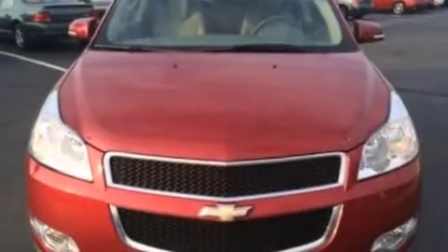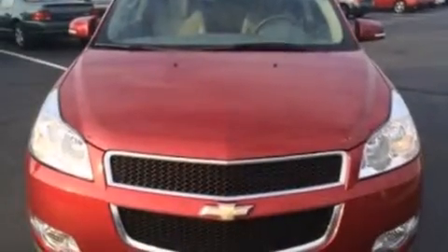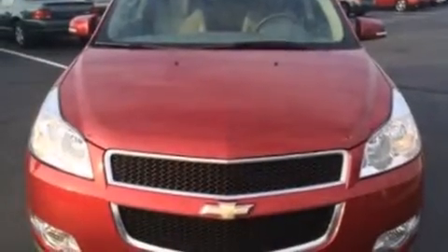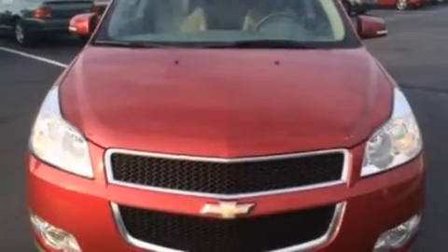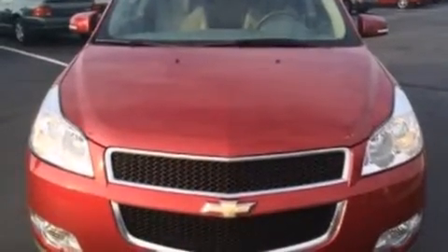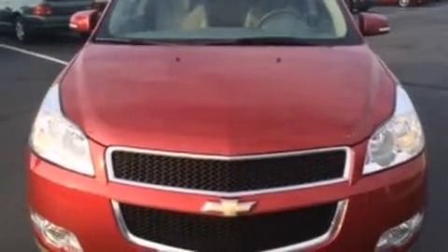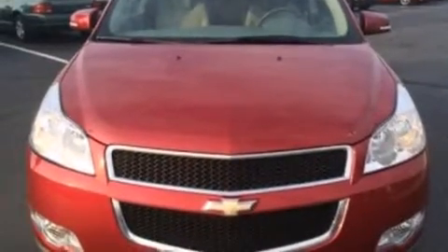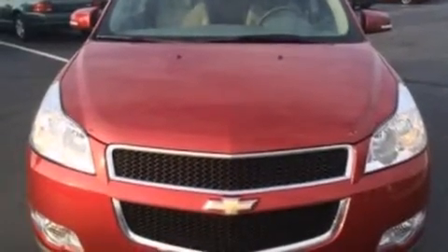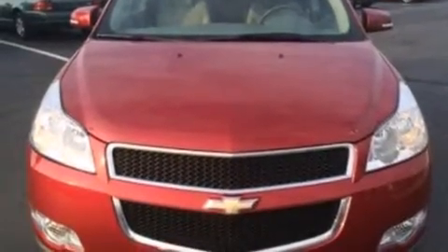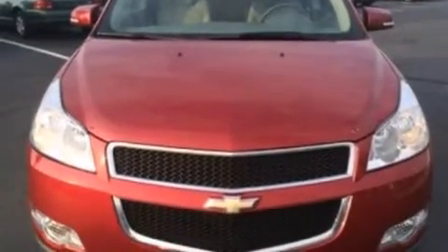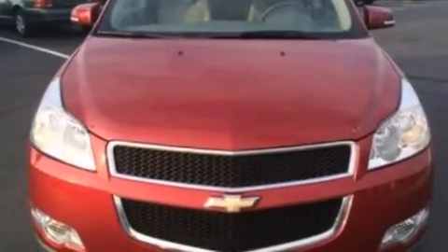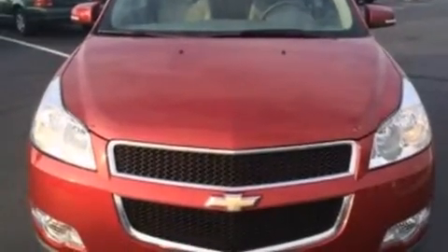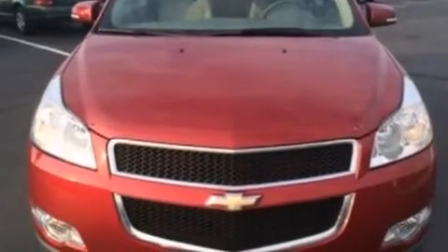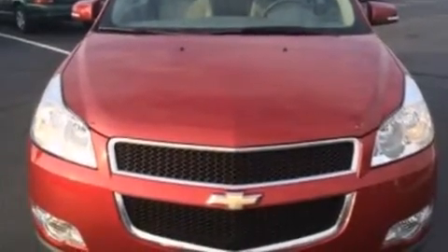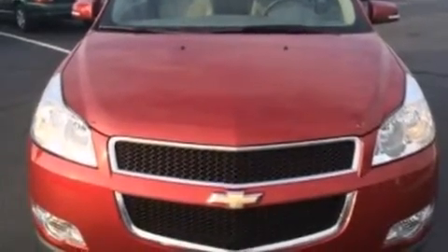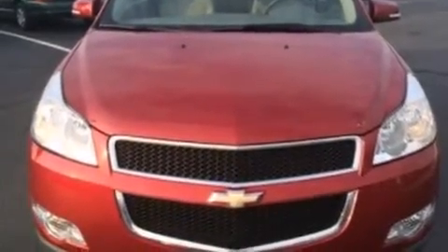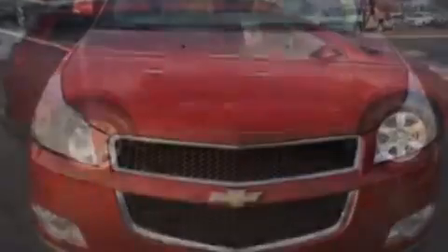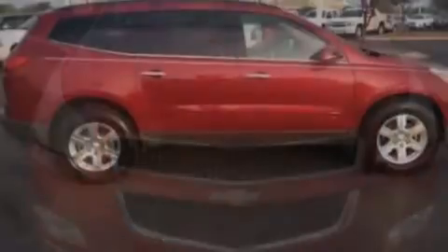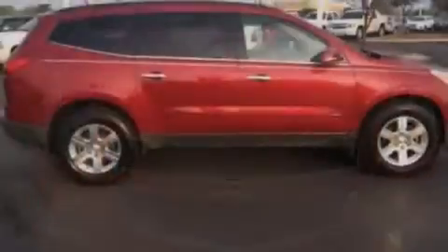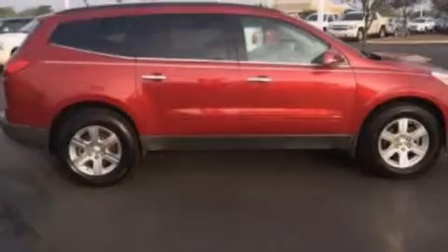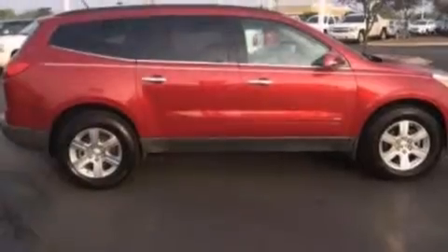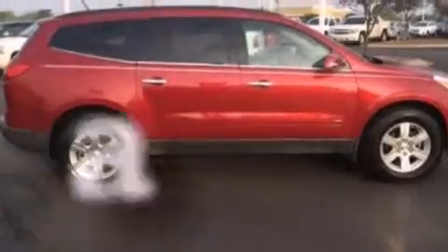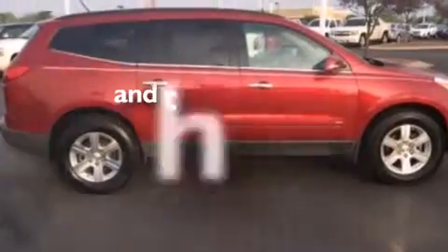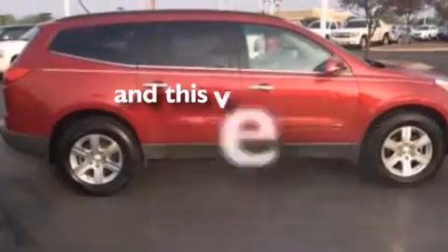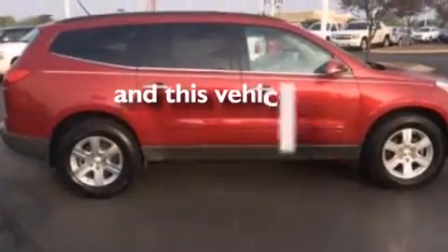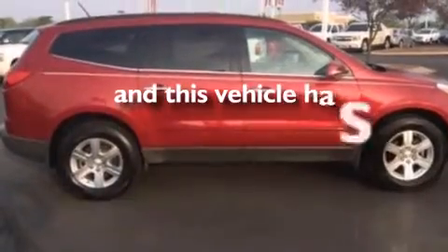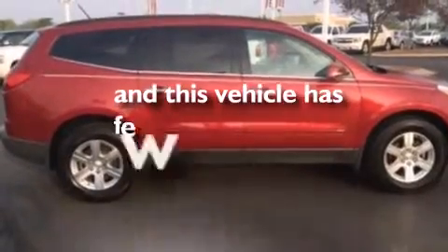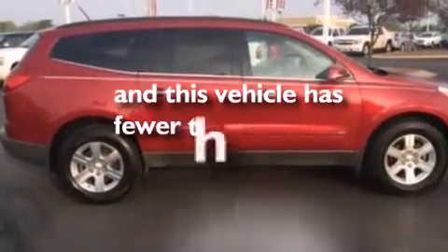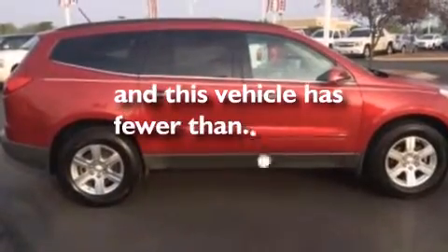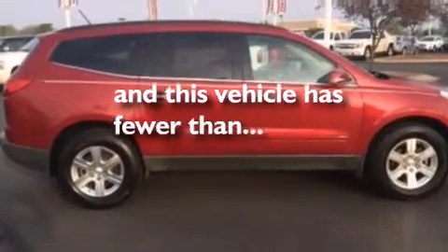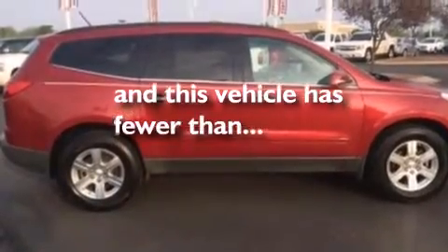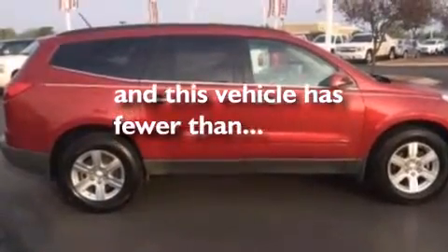Dusk sensing headlights, a power rear lift tailgate, and this vehicle has less than 59,000 miles.